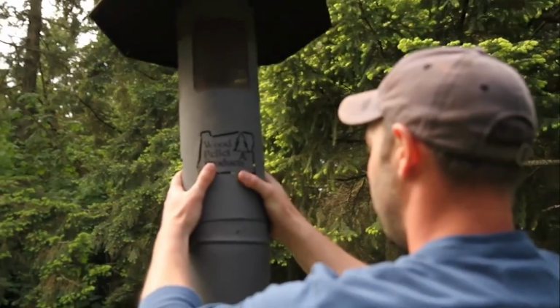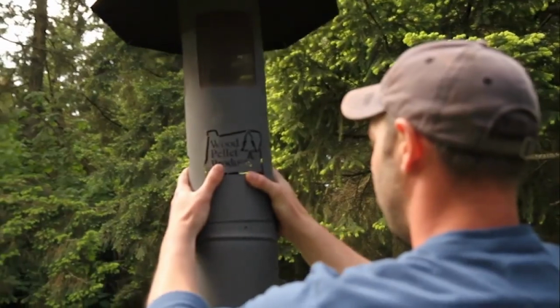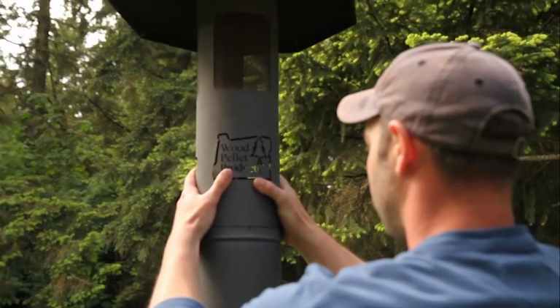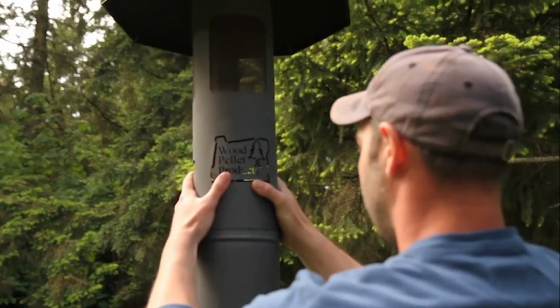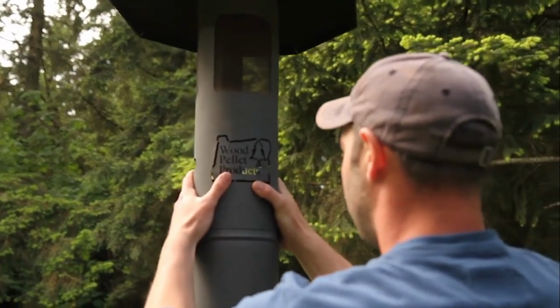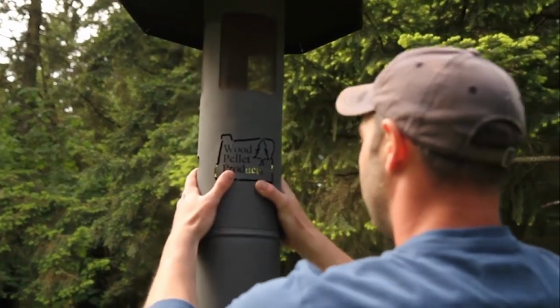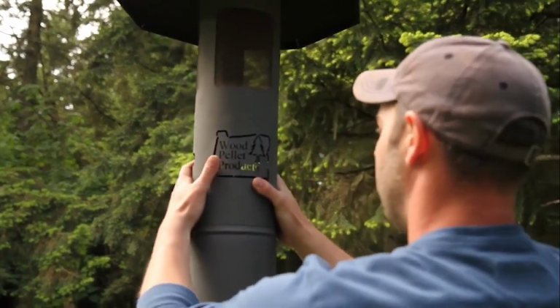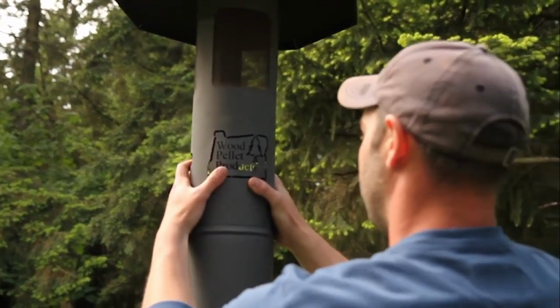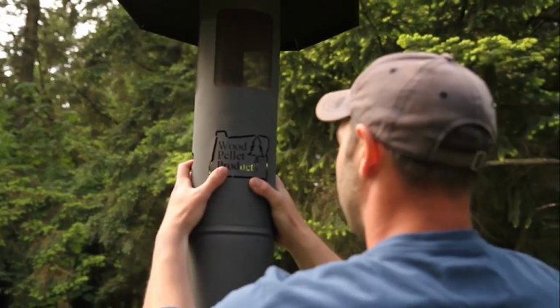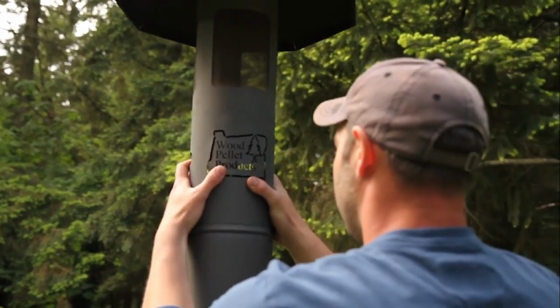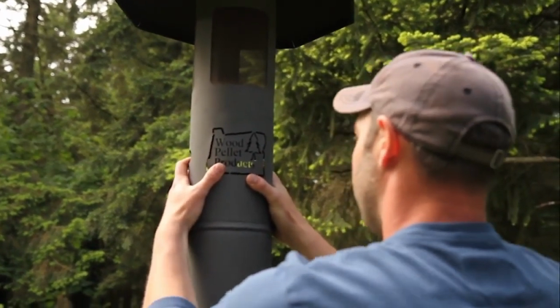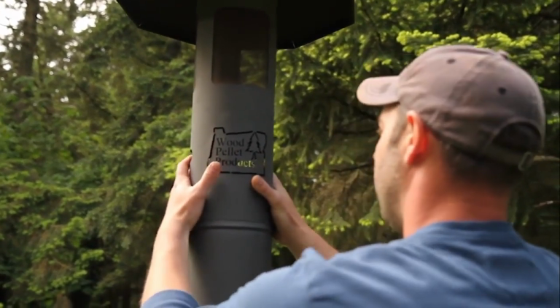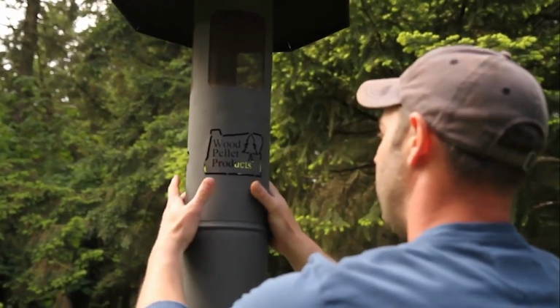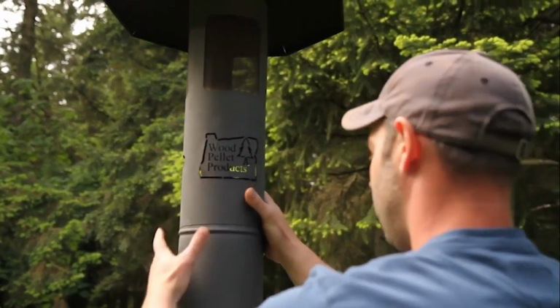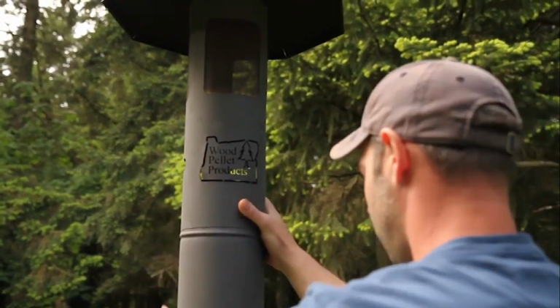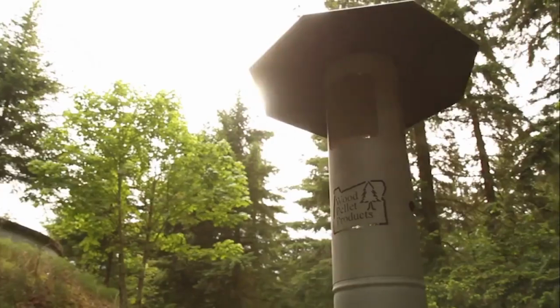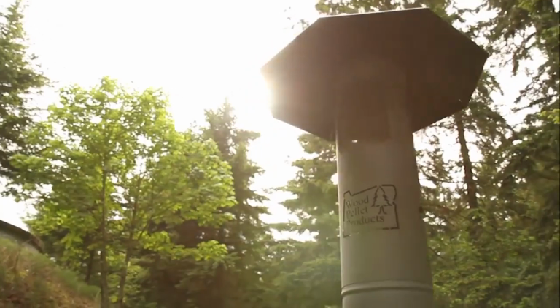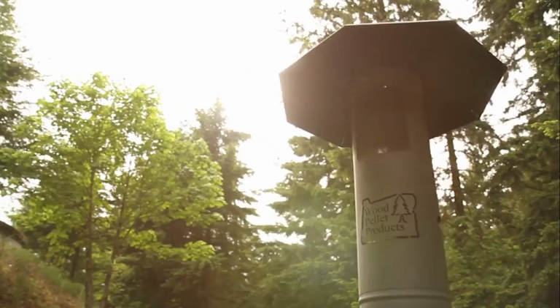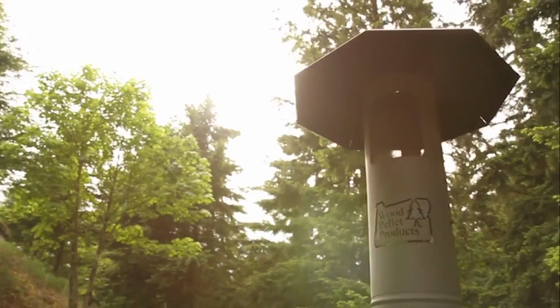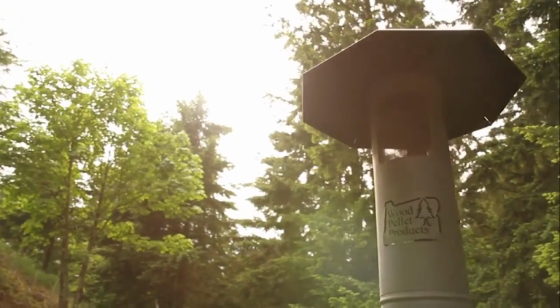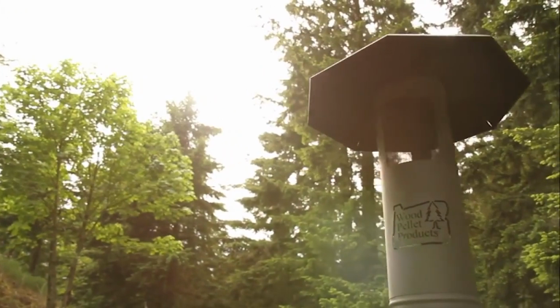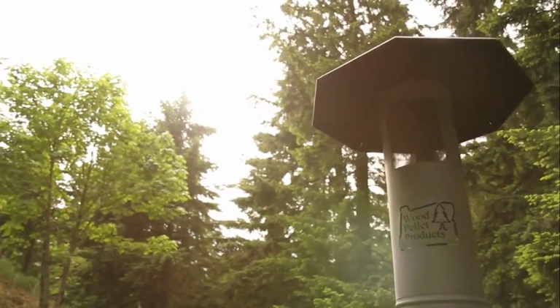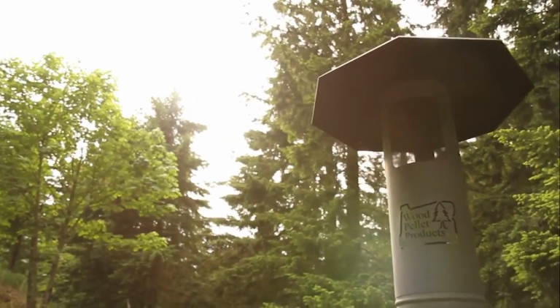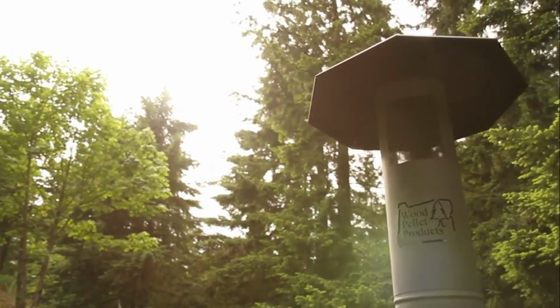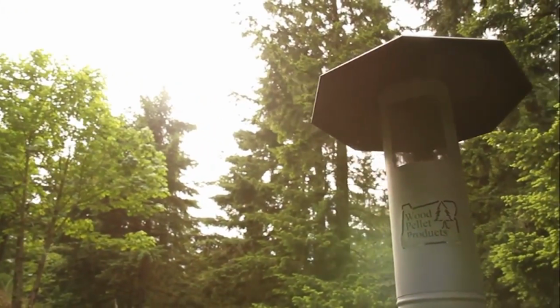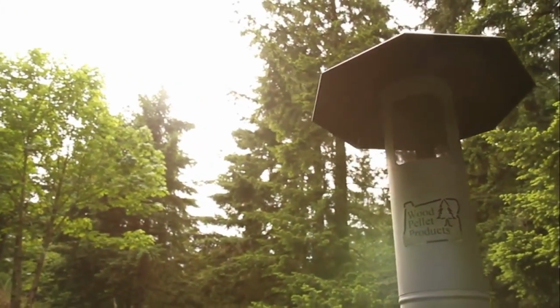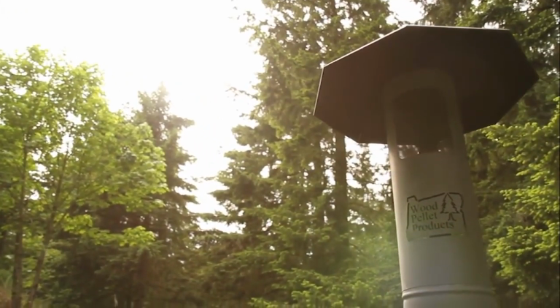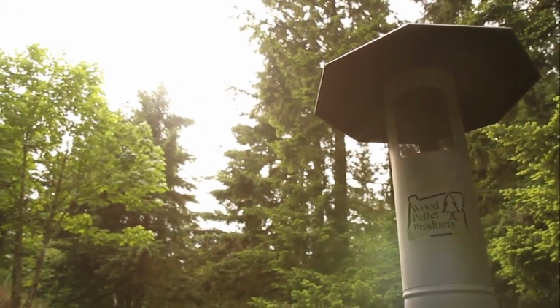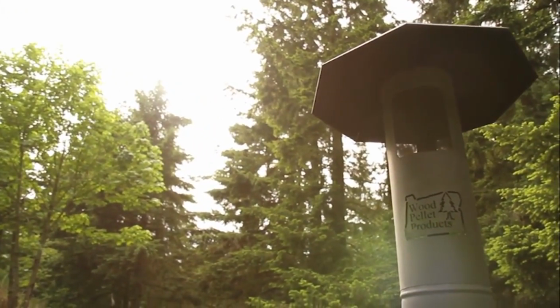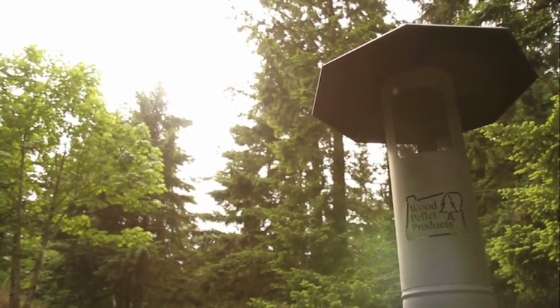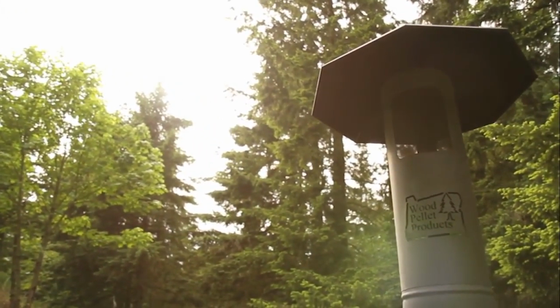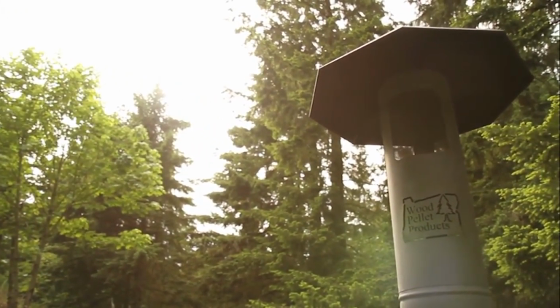Because wood pellets are a renewable fuel source, you can feel good about using an environmentally friendly product.